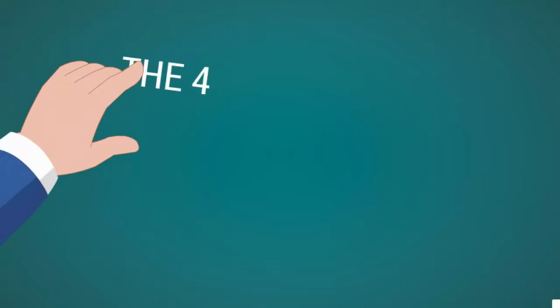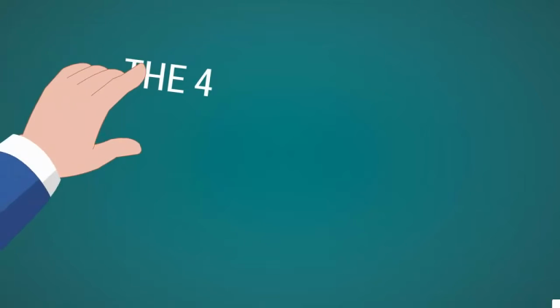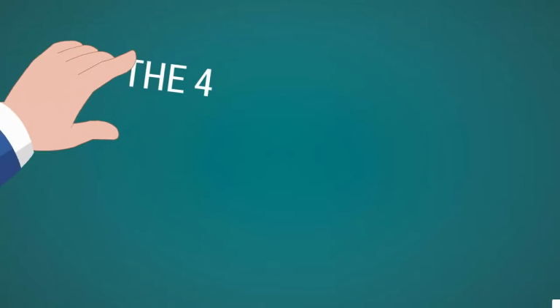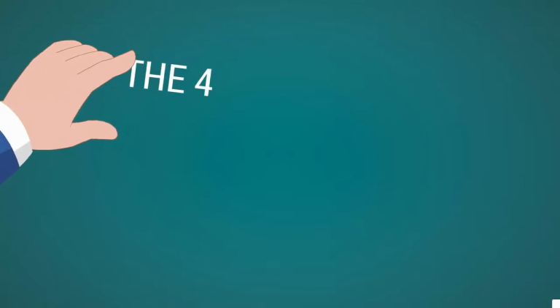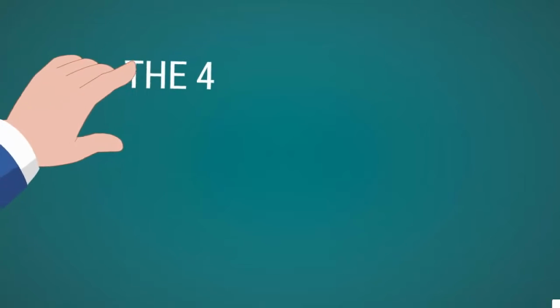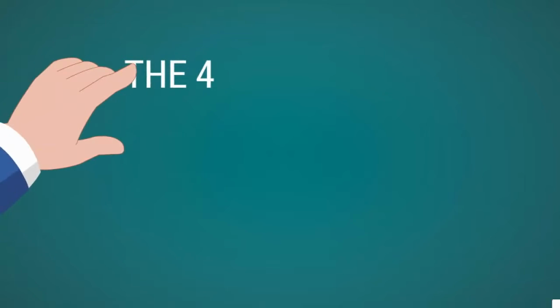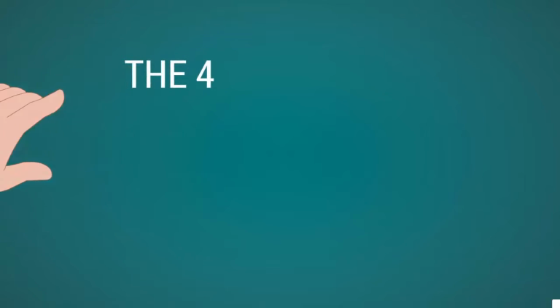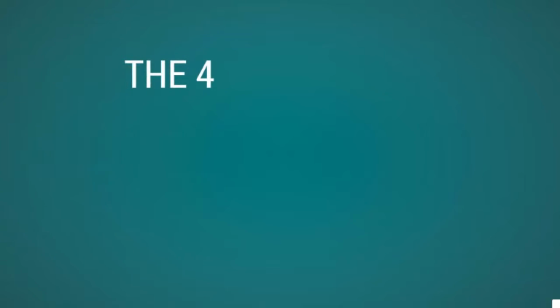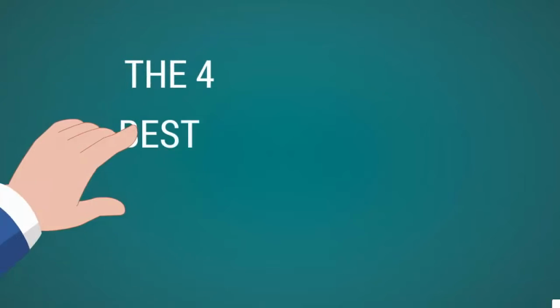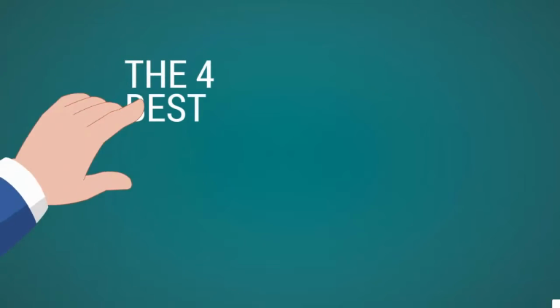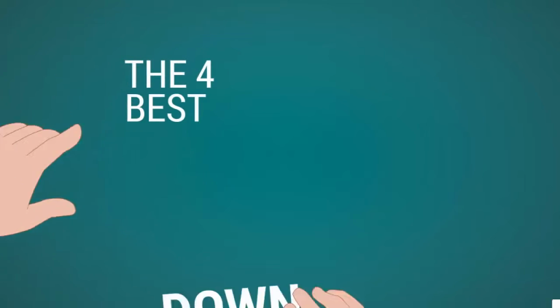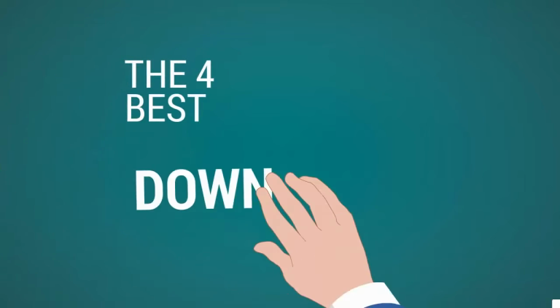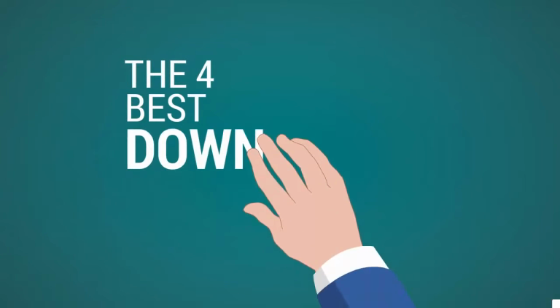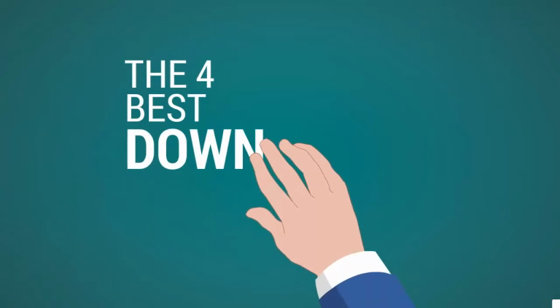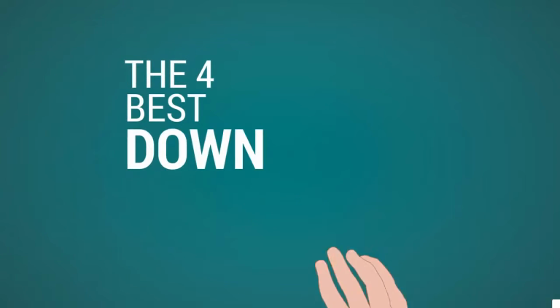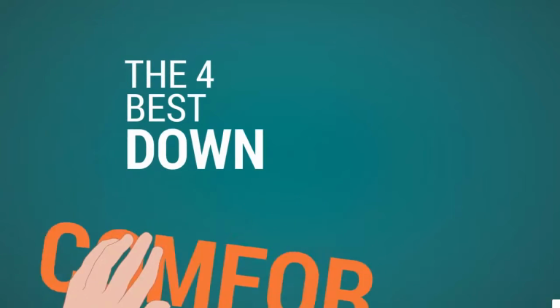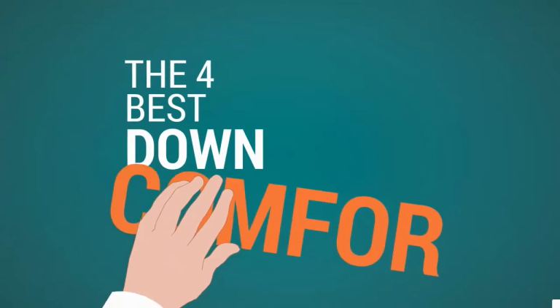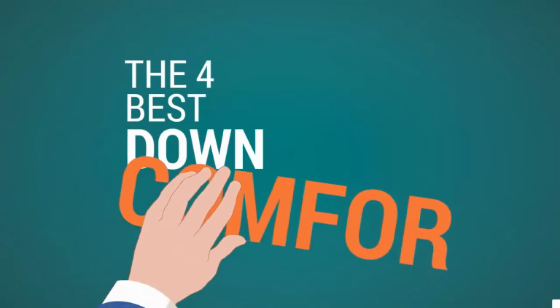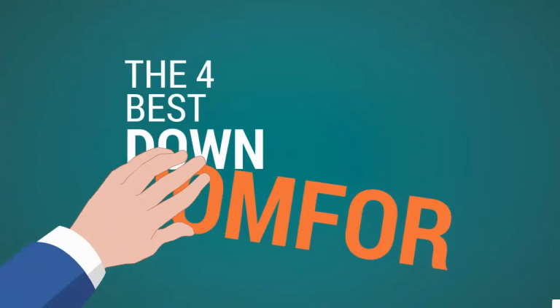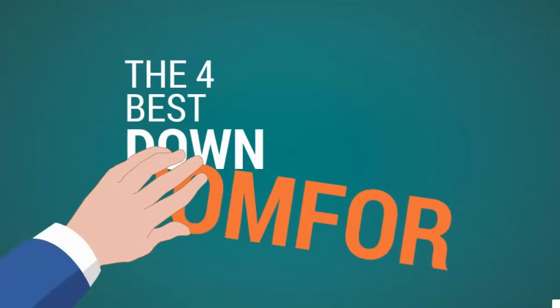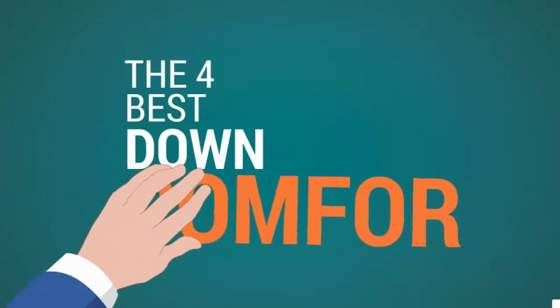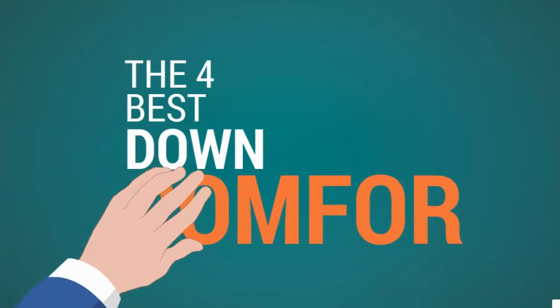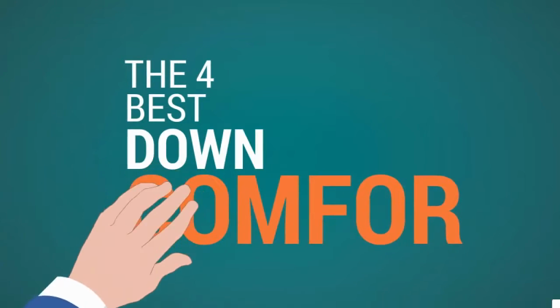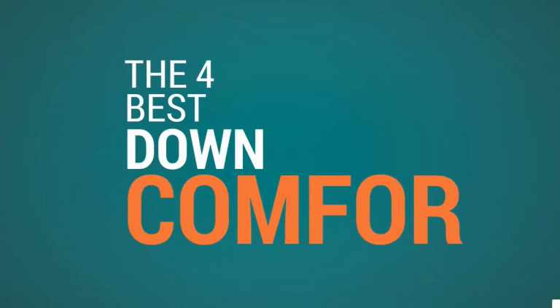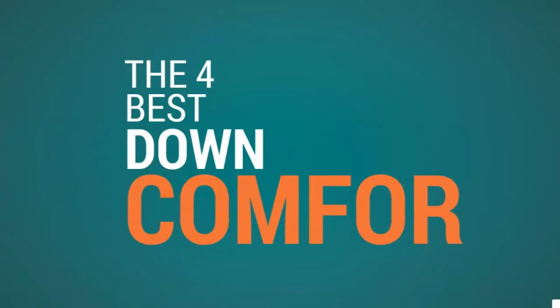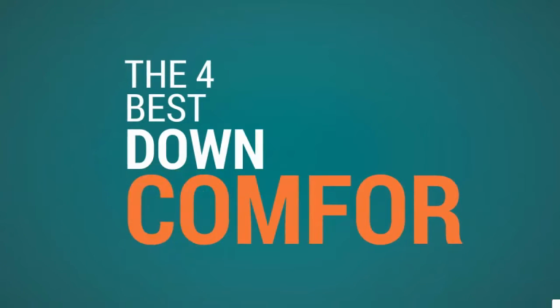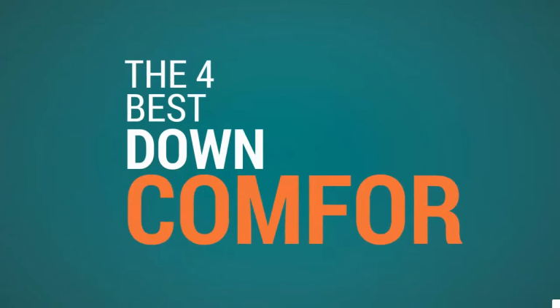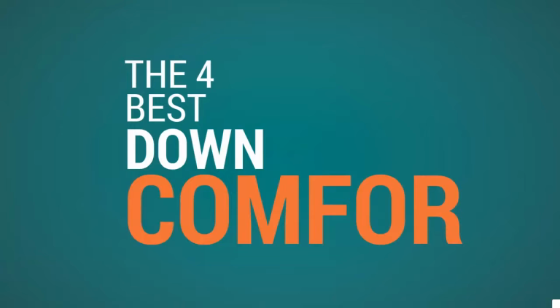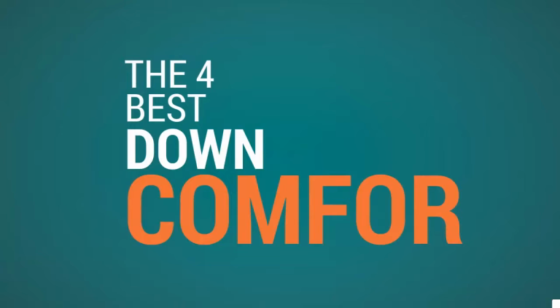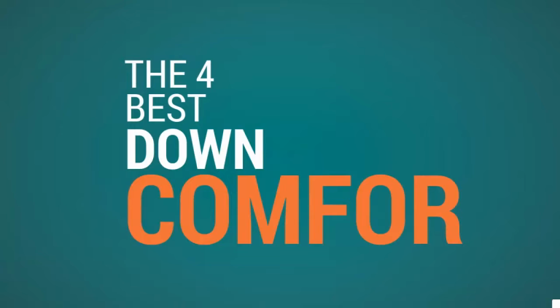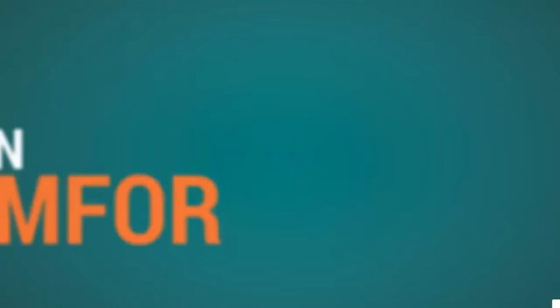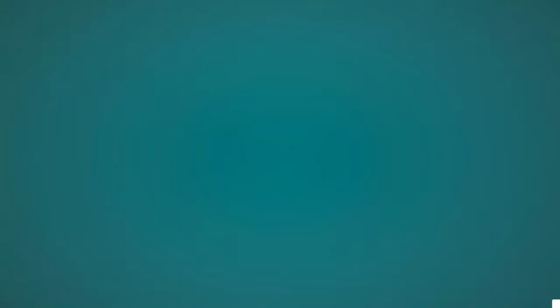The Proud Home presents the 4 Best Down Comforters. Let's get started with the list.